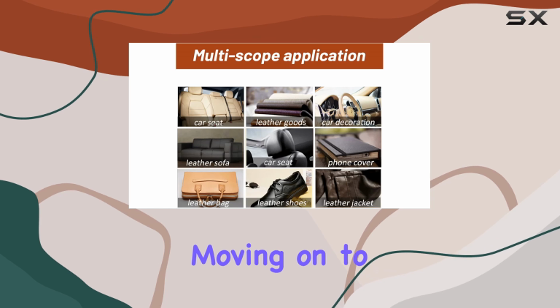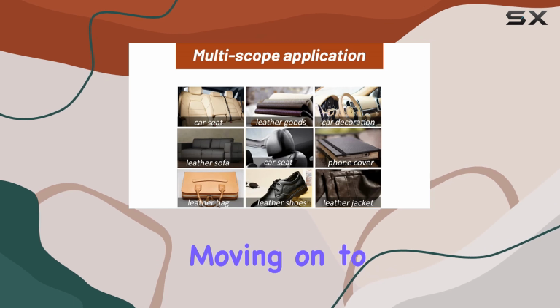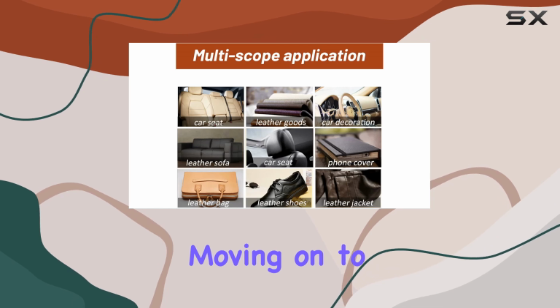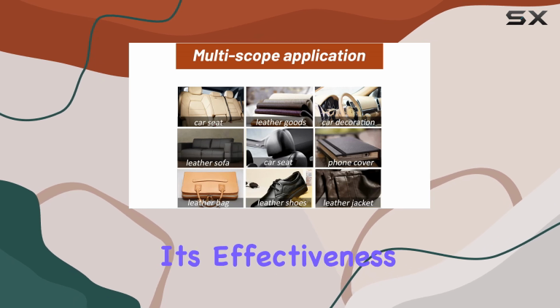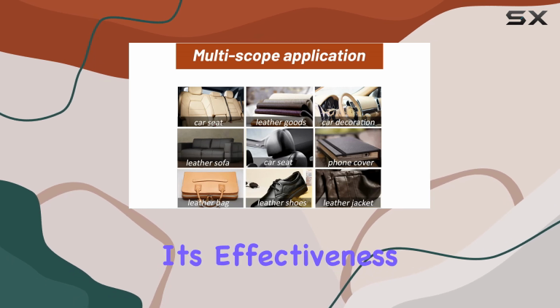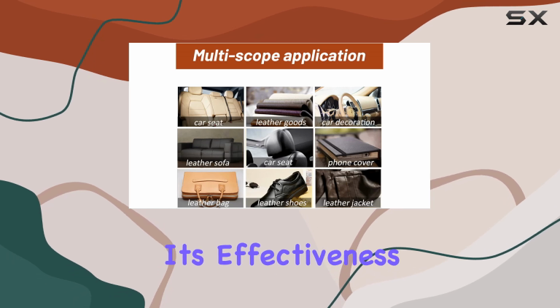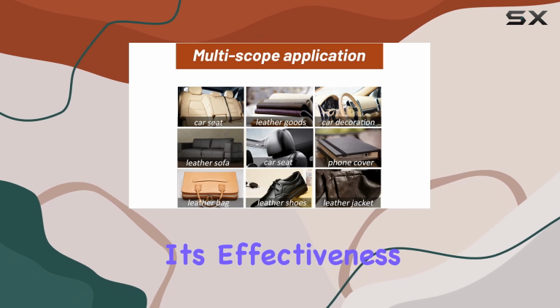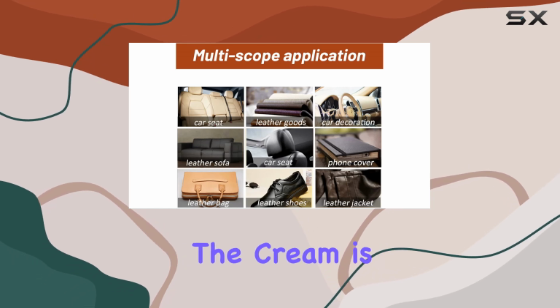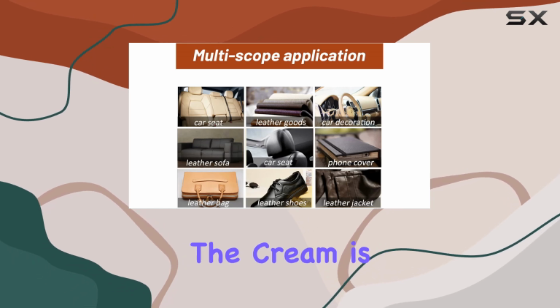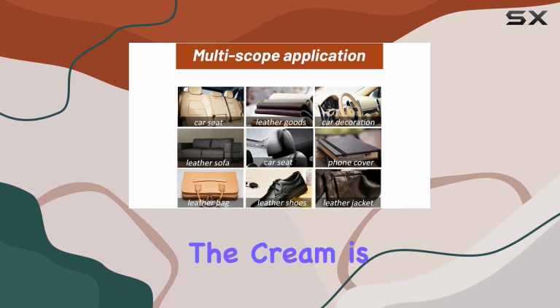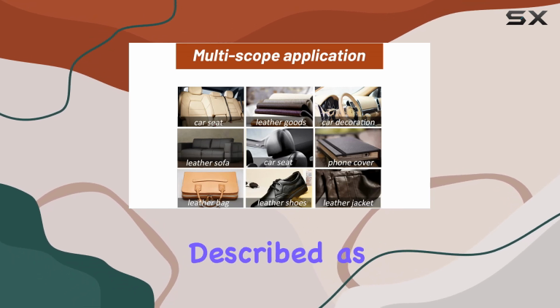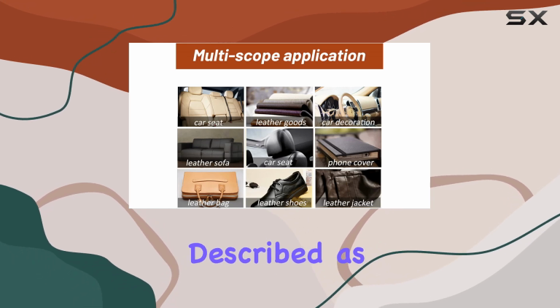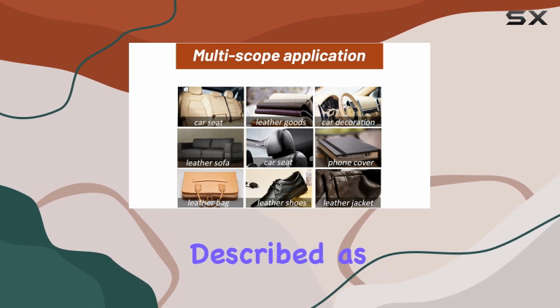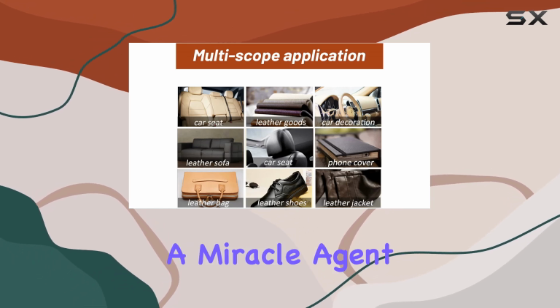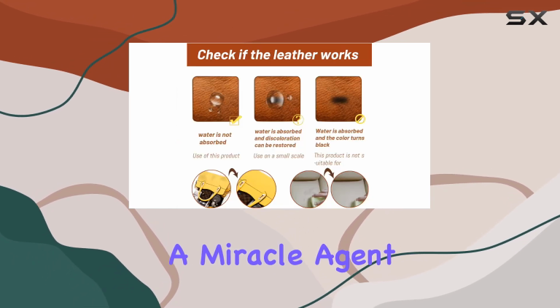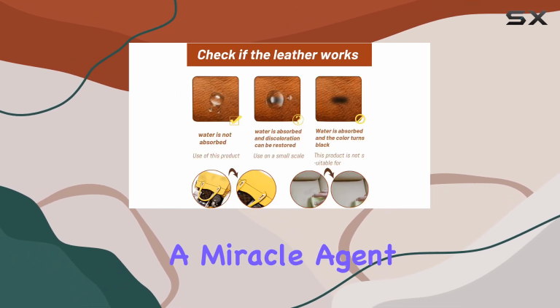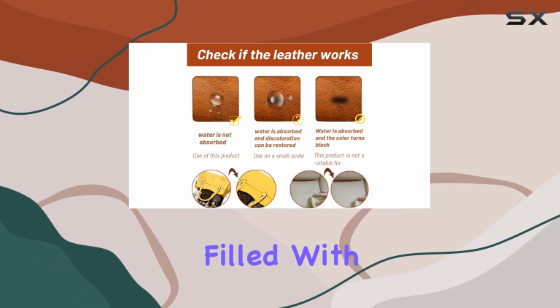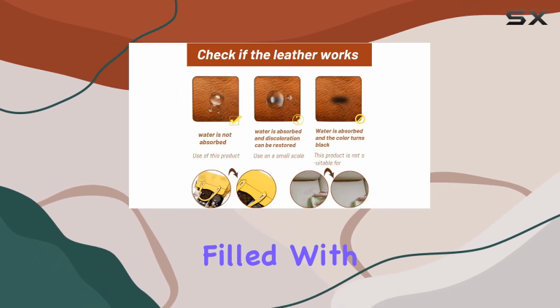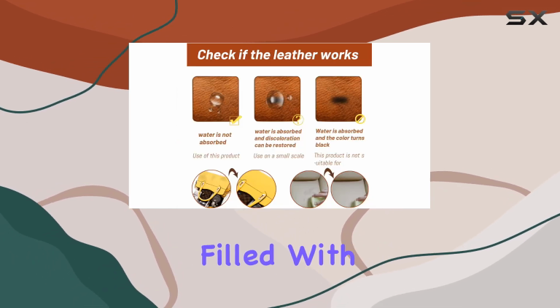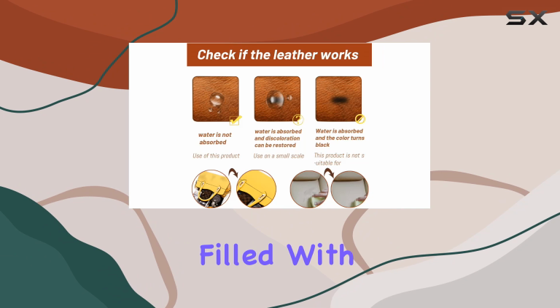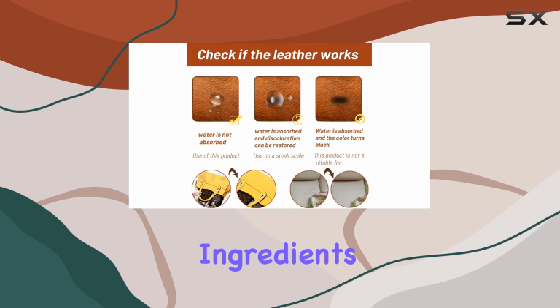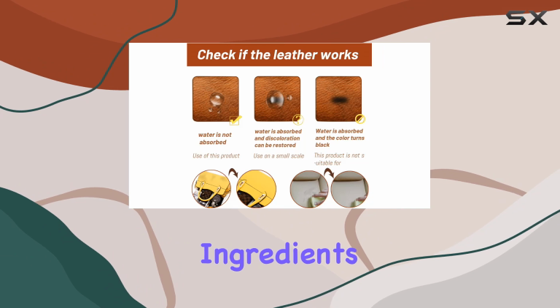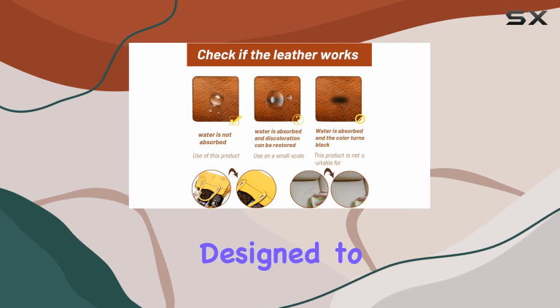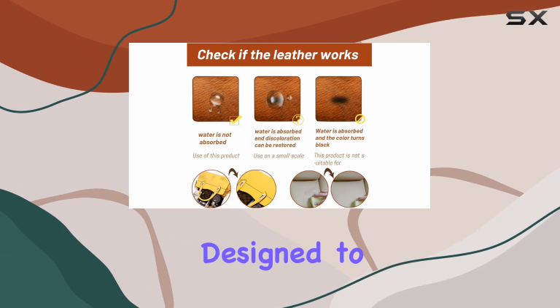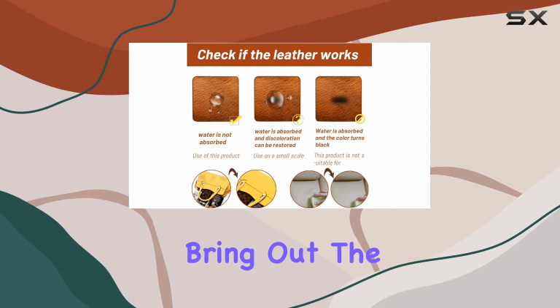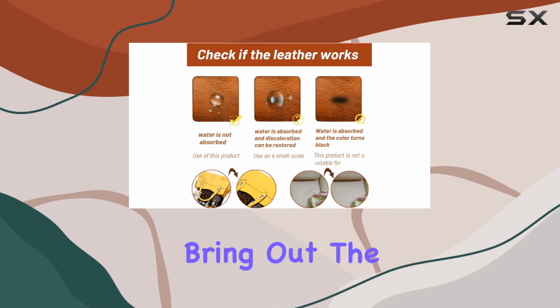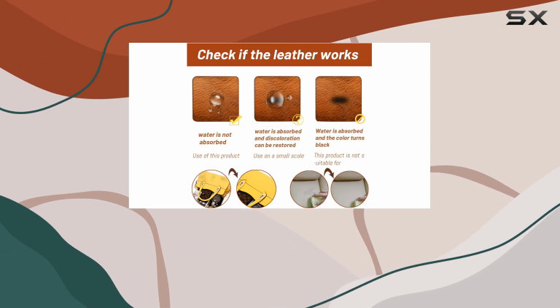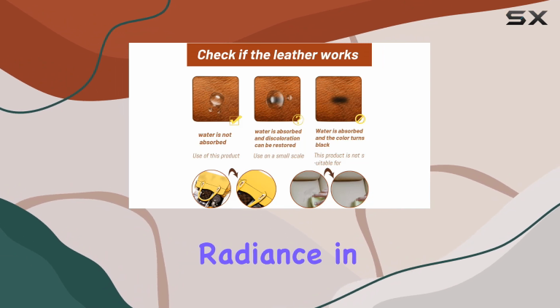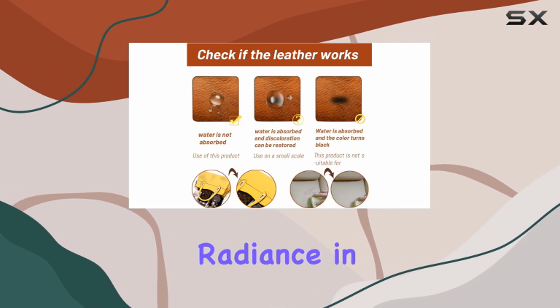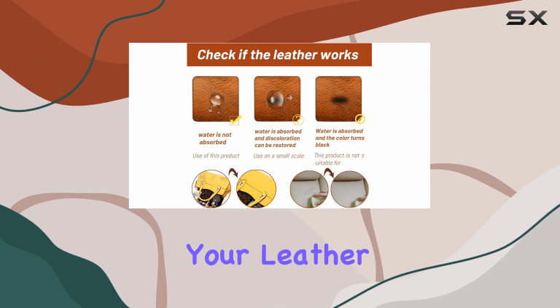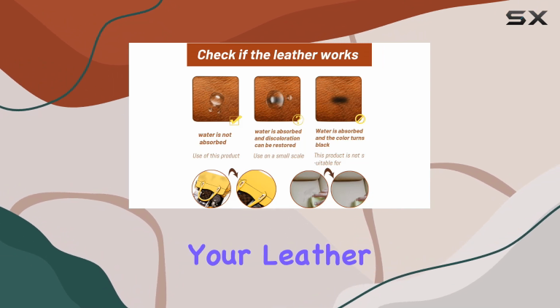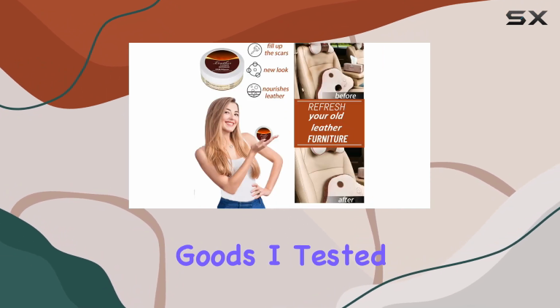Moving on to its effectiveness, the cream is described as a miracle agent, filled with ingredients designed to bring out the radiance in your leather goods.